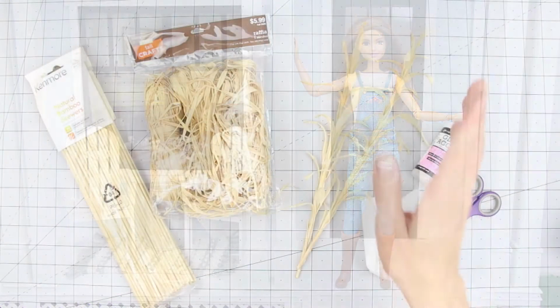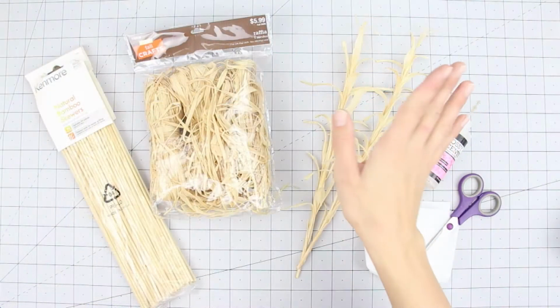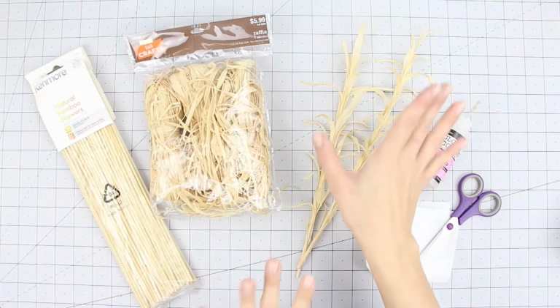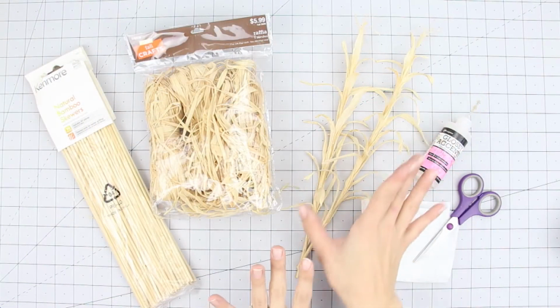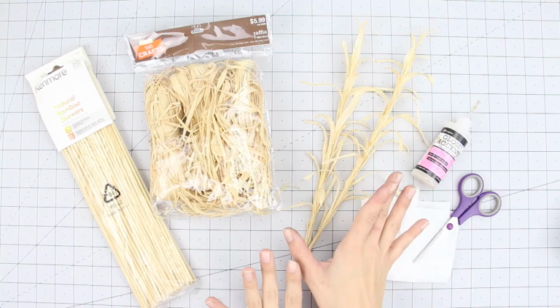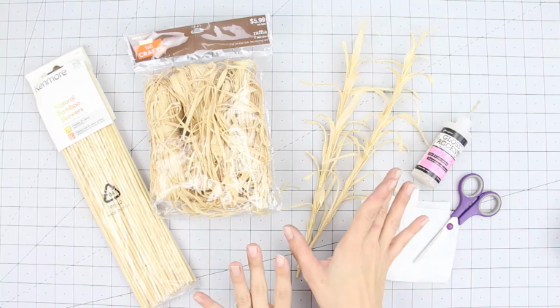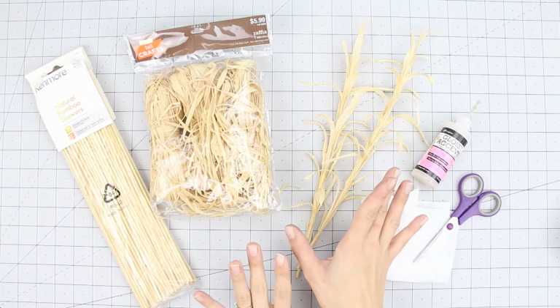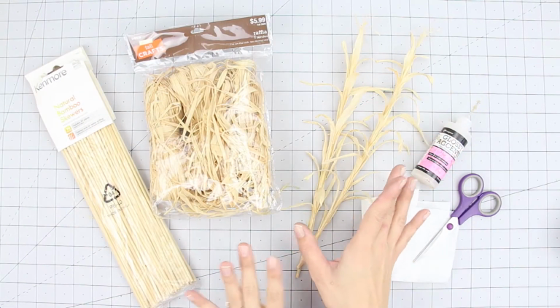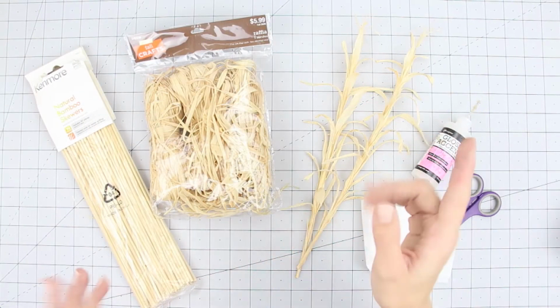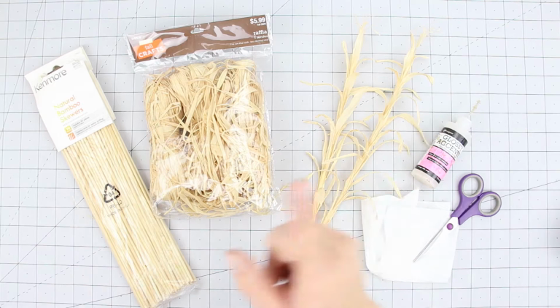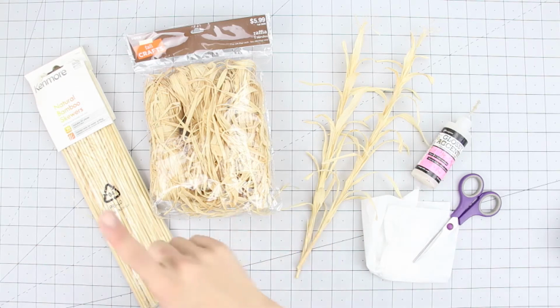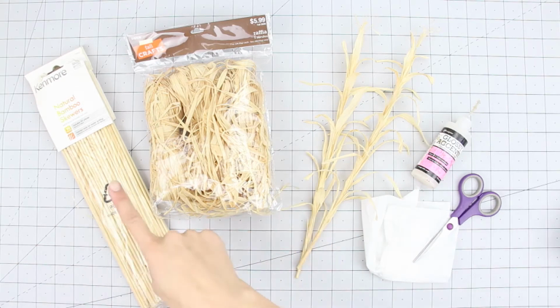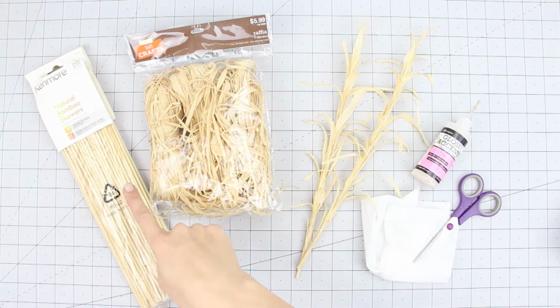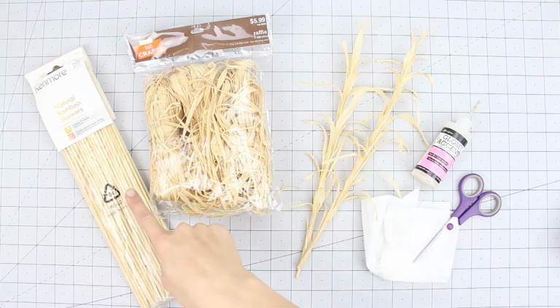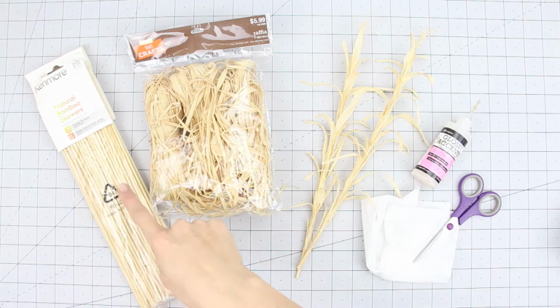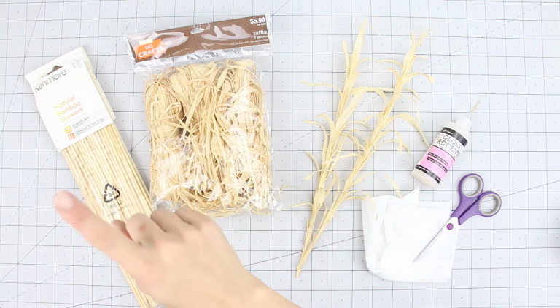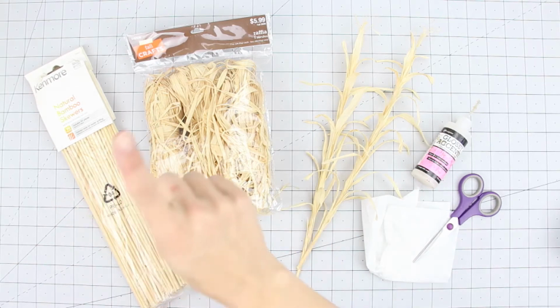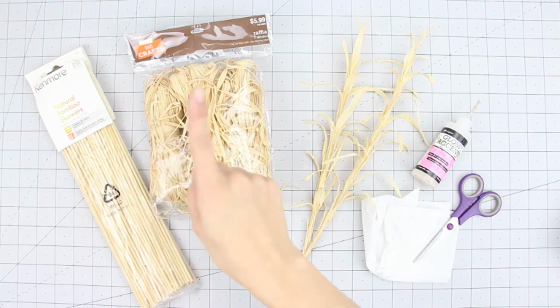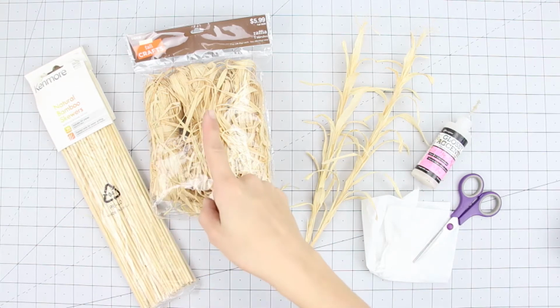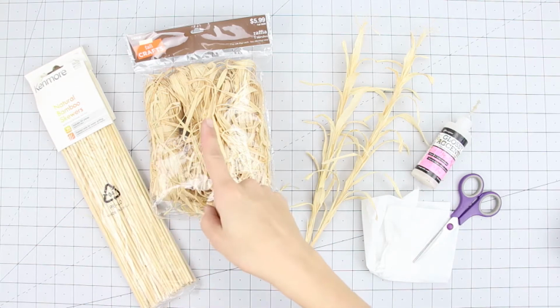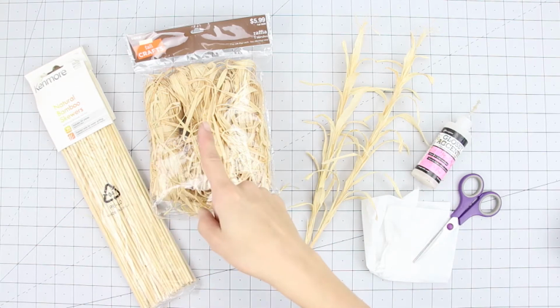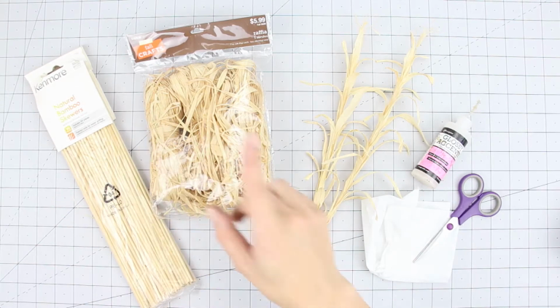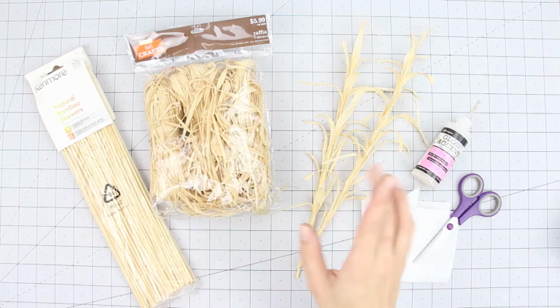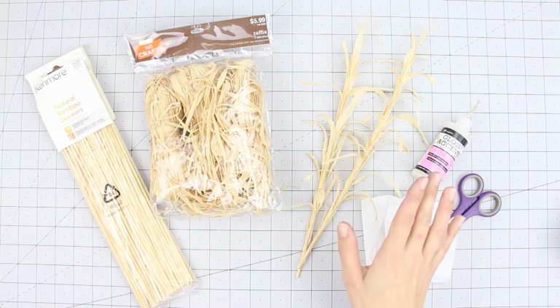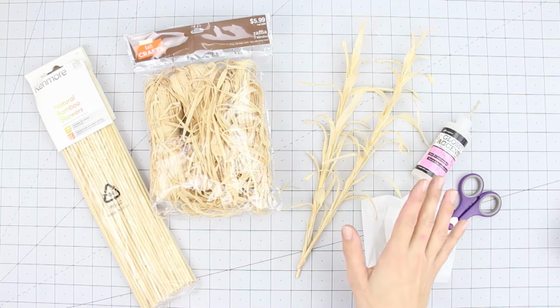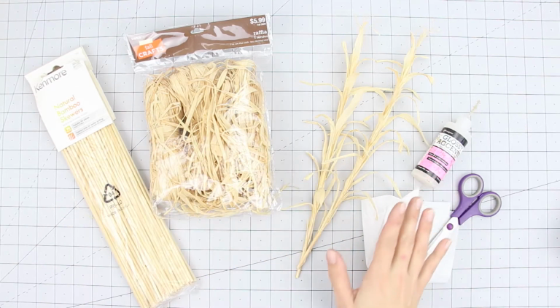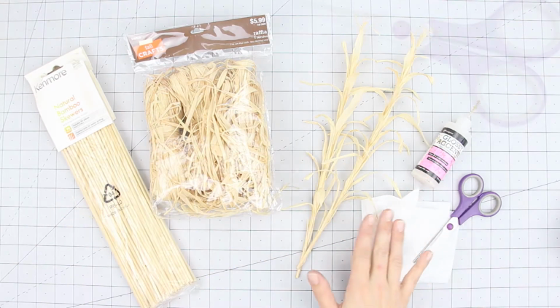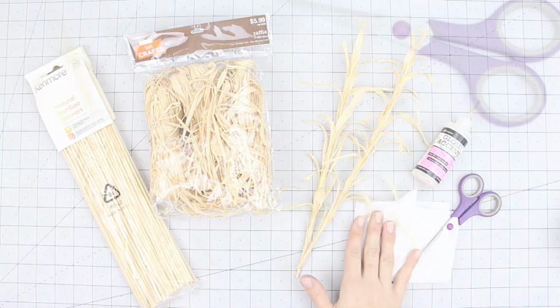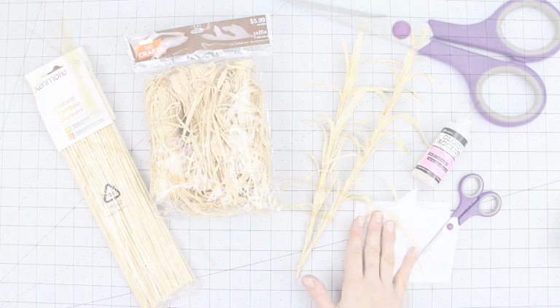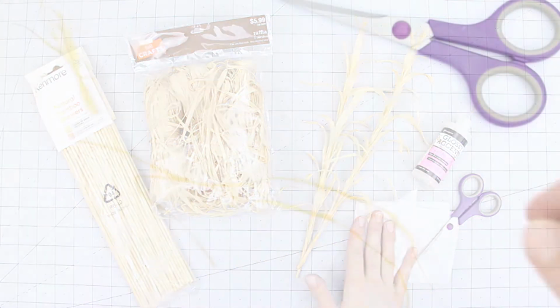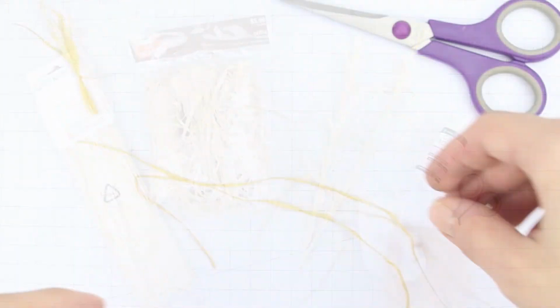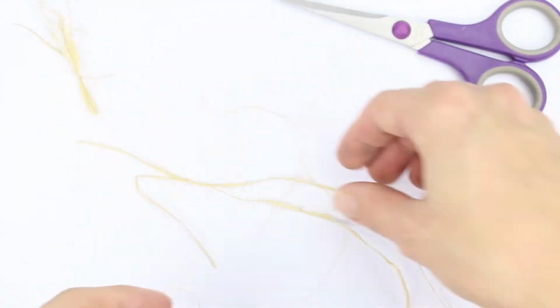To make a mini corn stalk, you'll need wooden skewers, raffia, and kleenex.